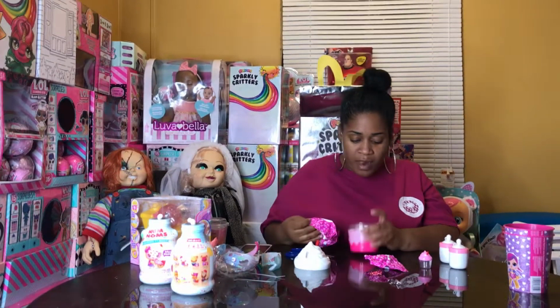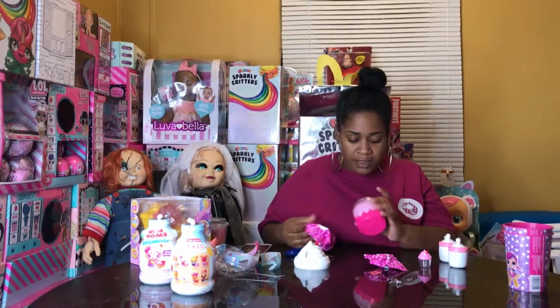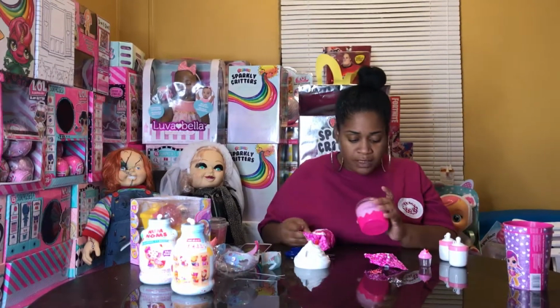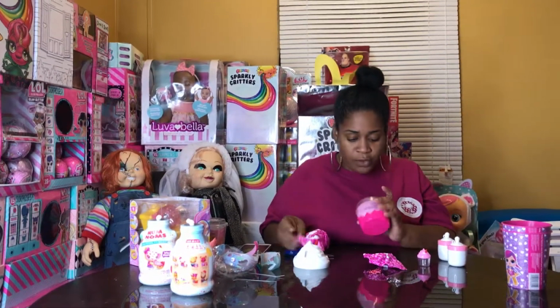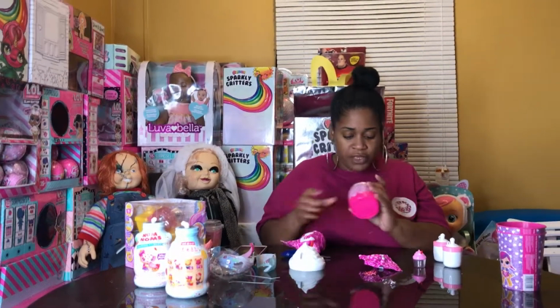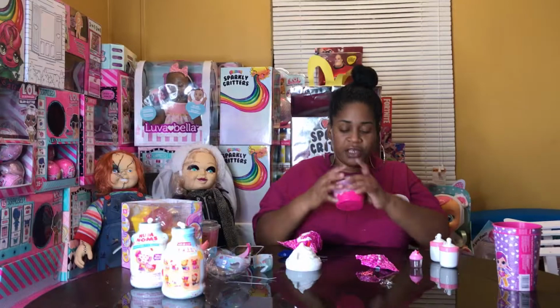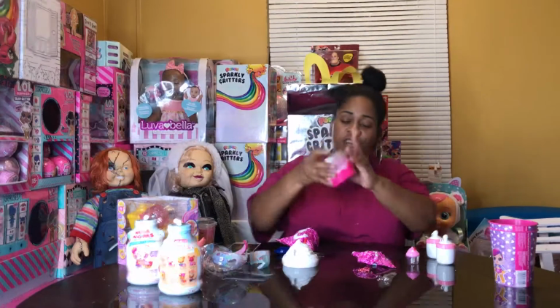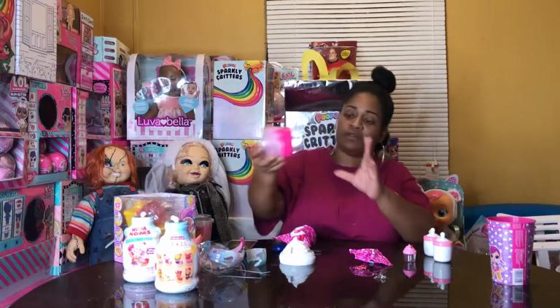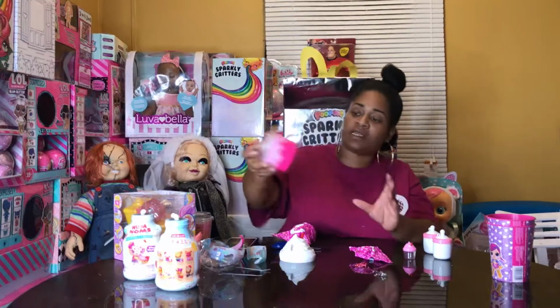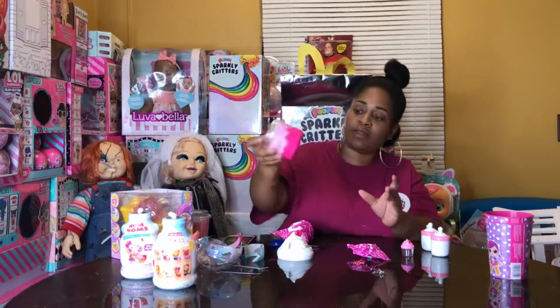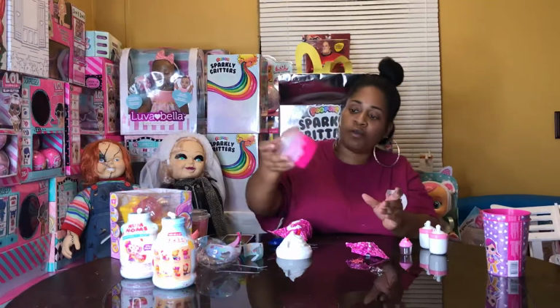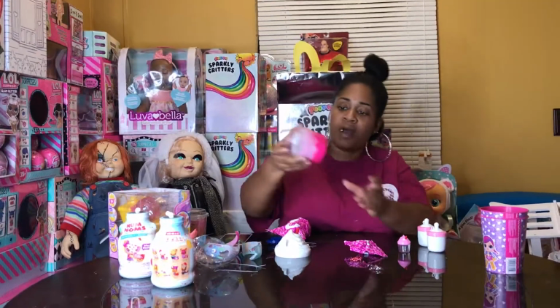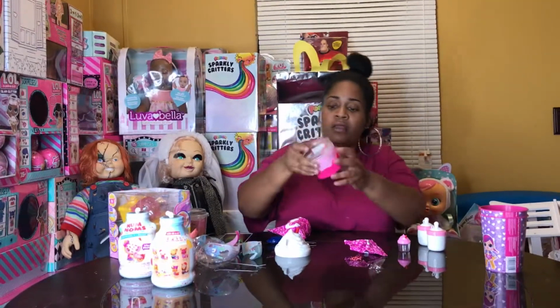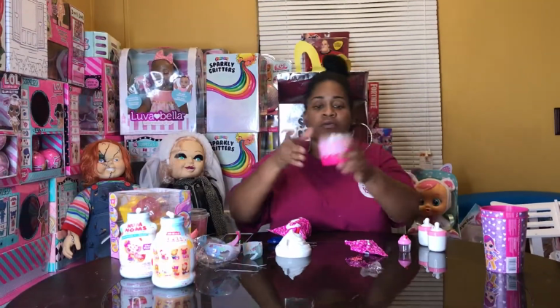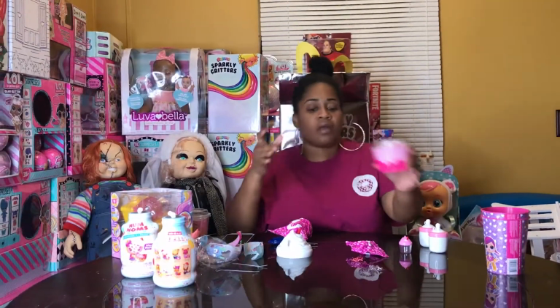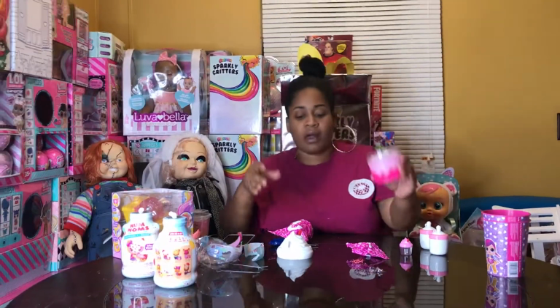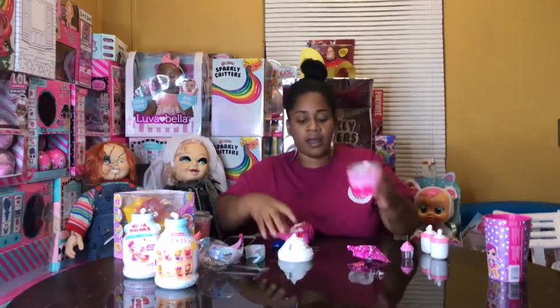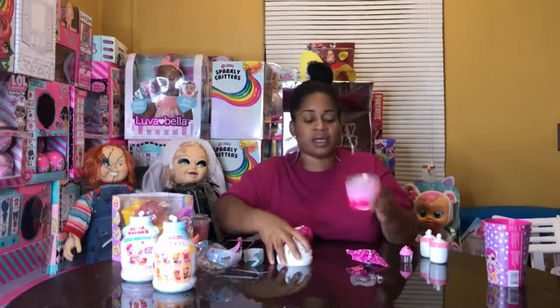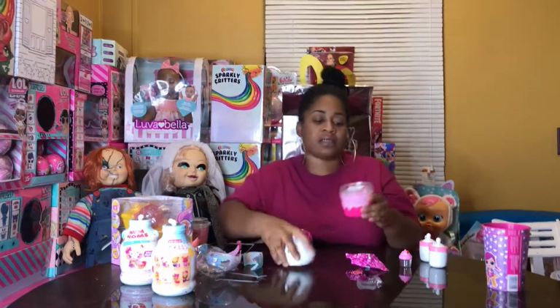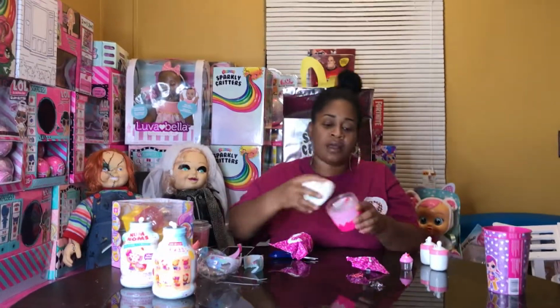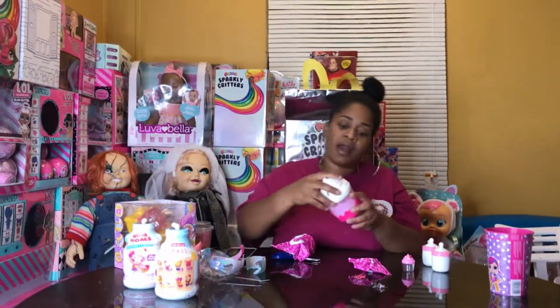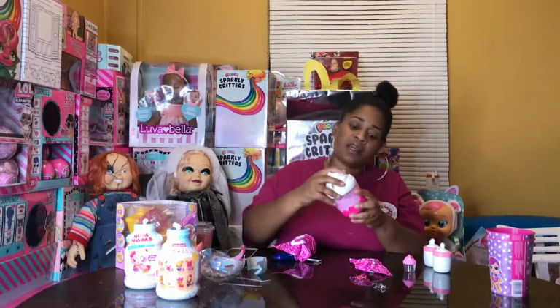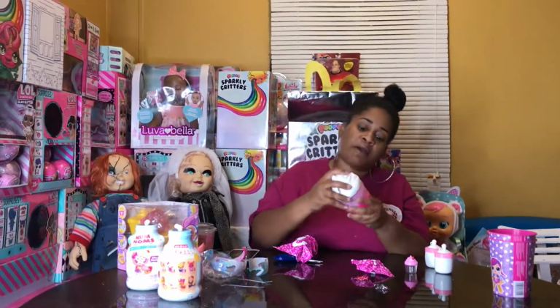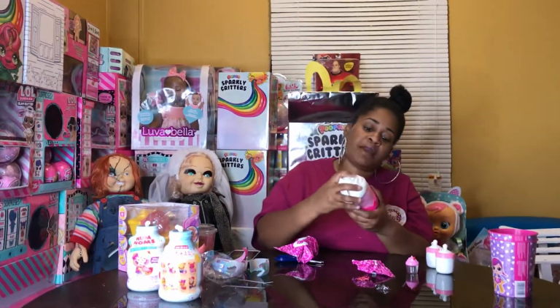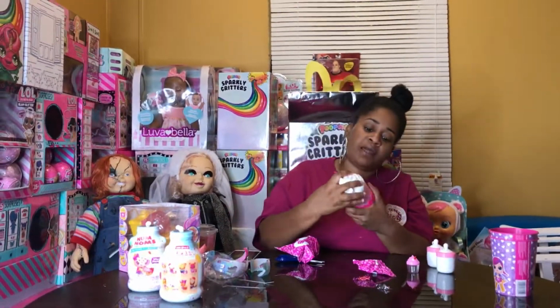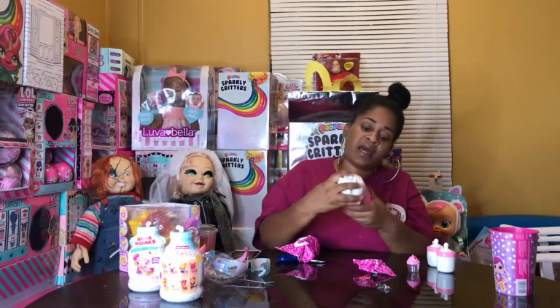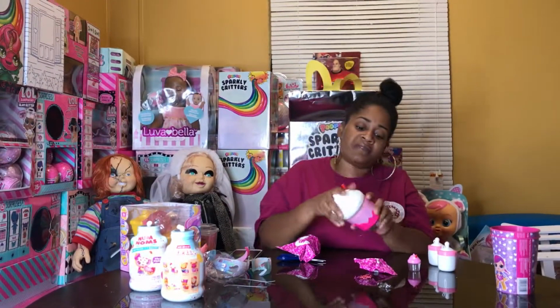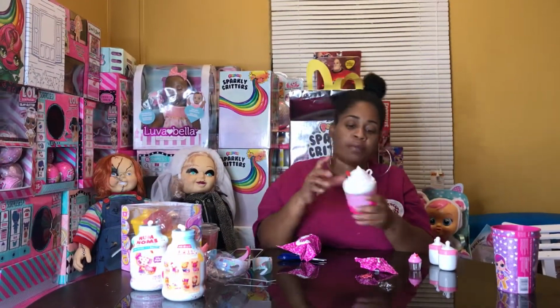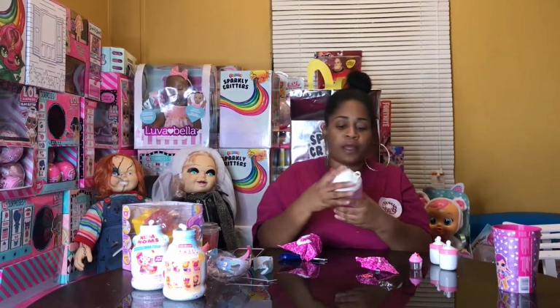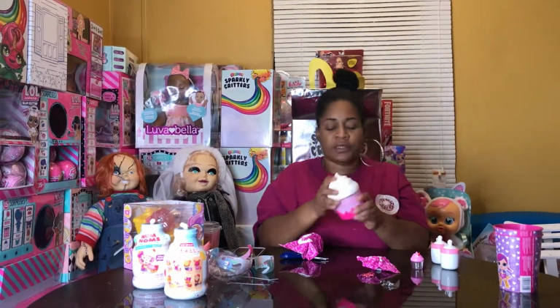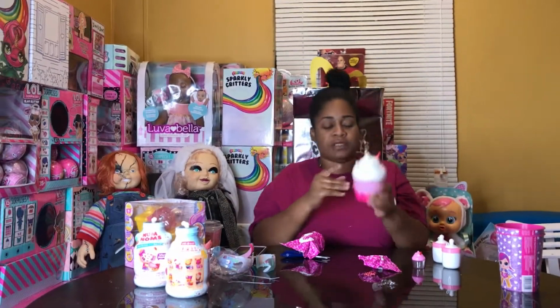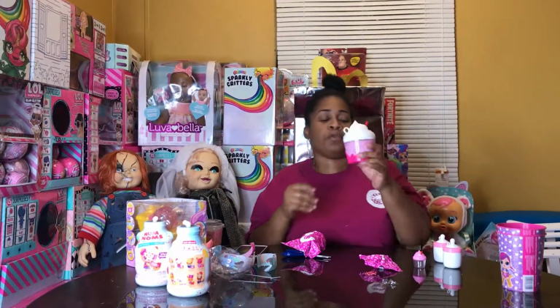It's so cute — look at the little bottle, you guys! I think my Baby Alive can play with this.